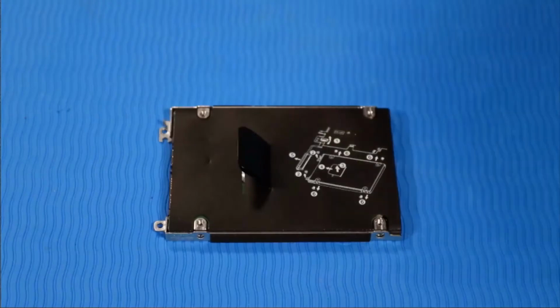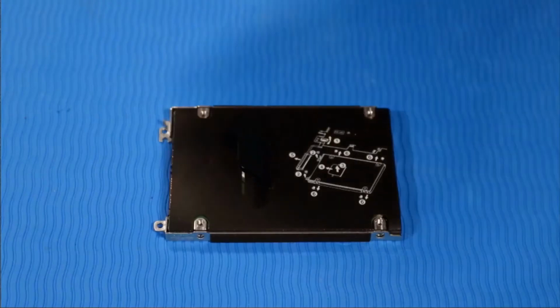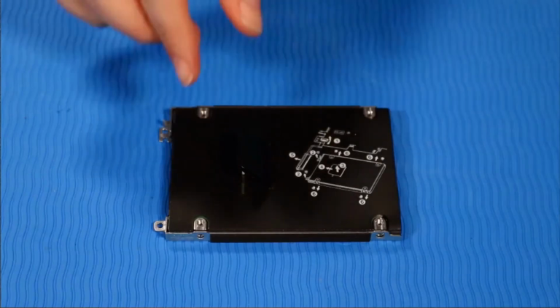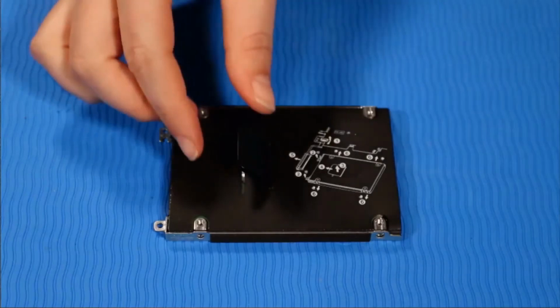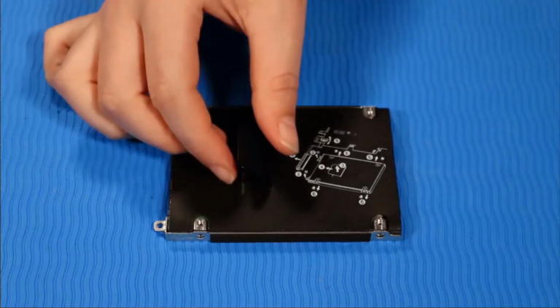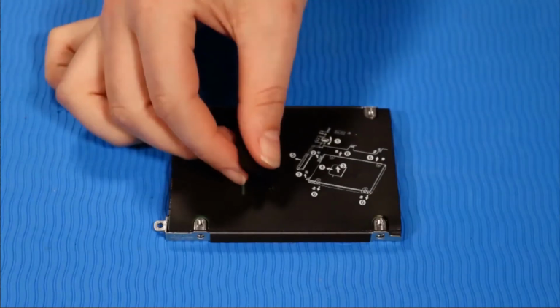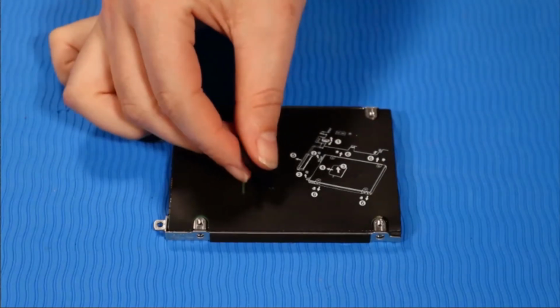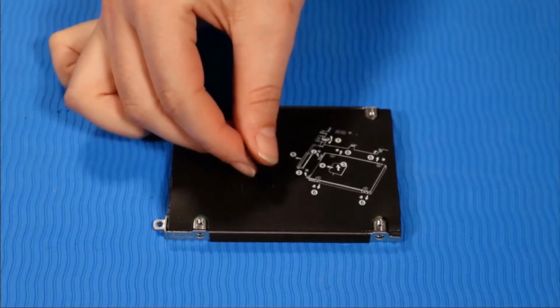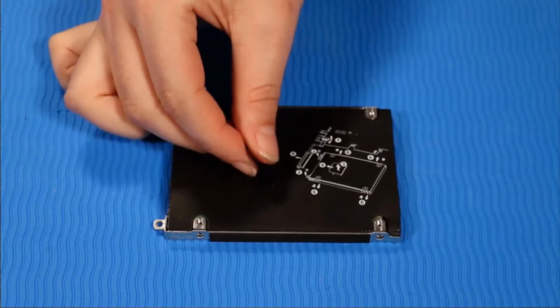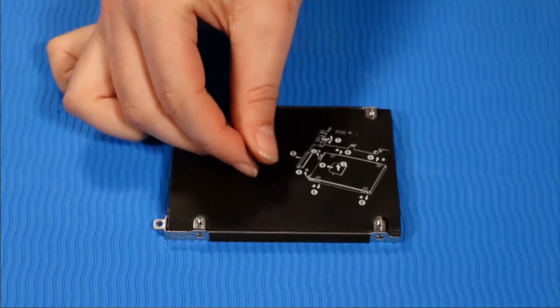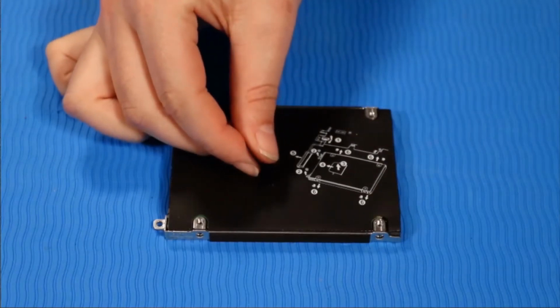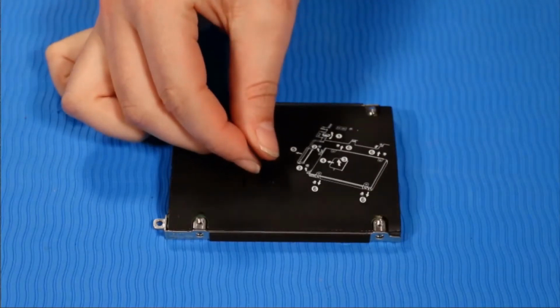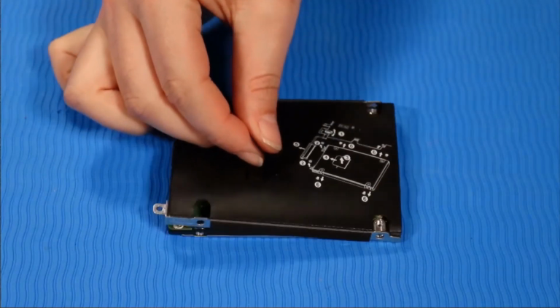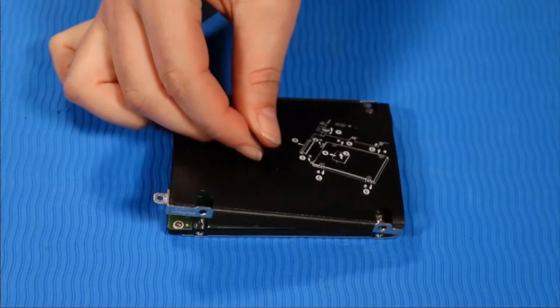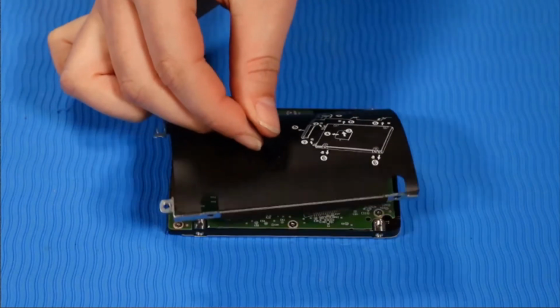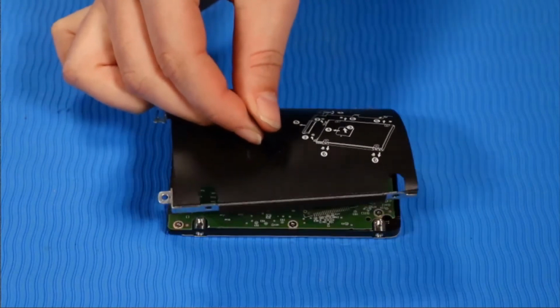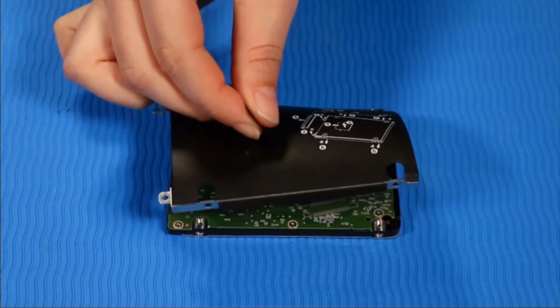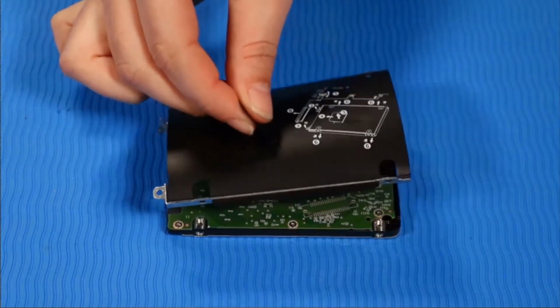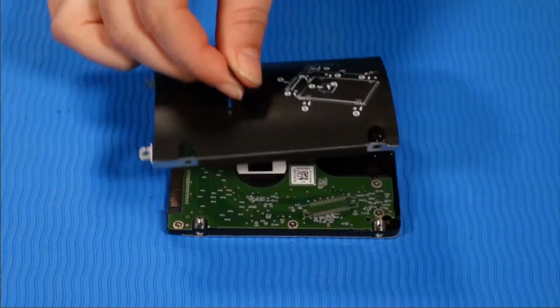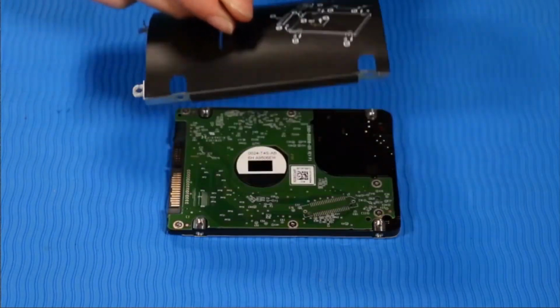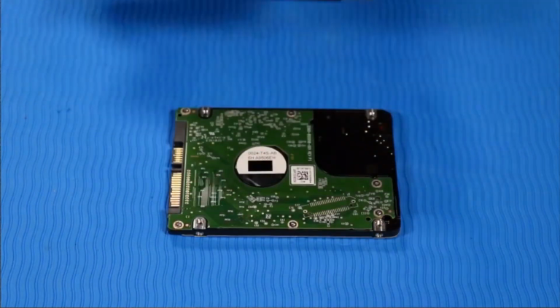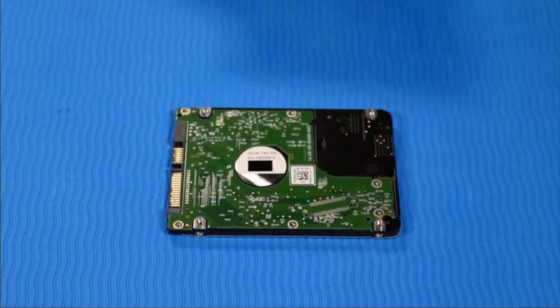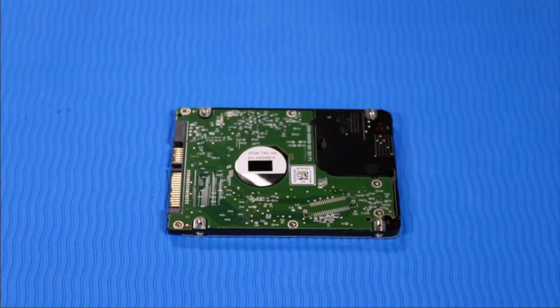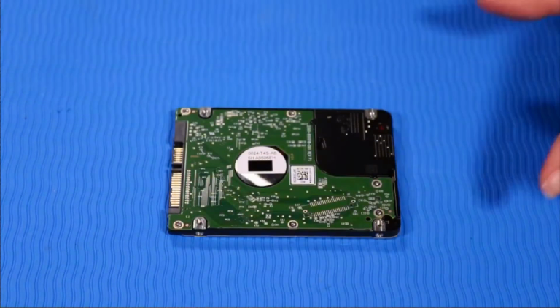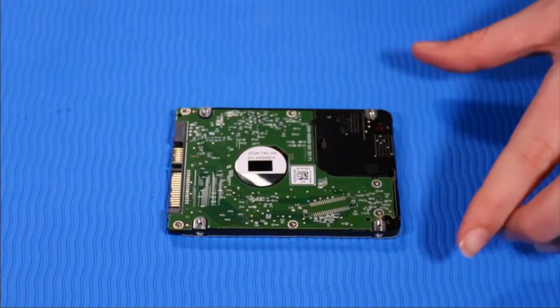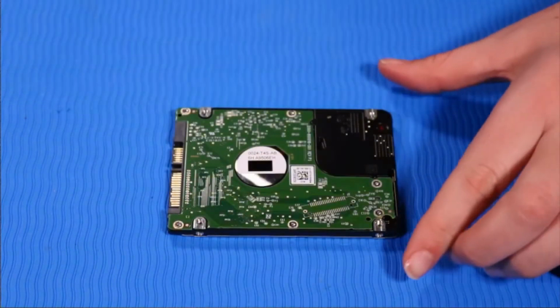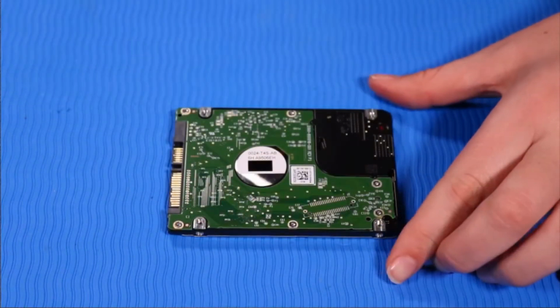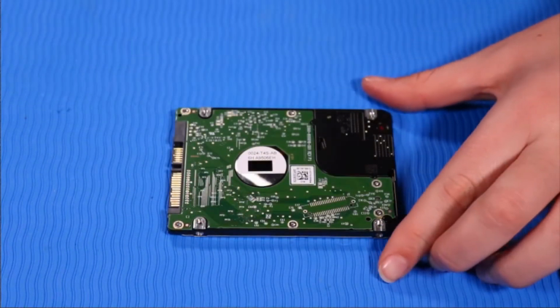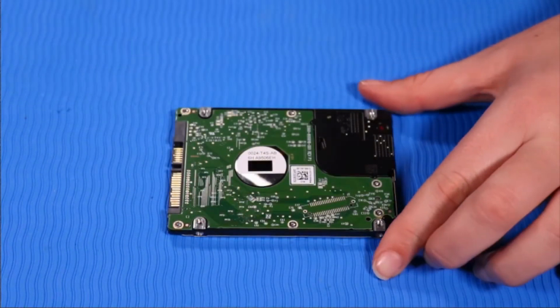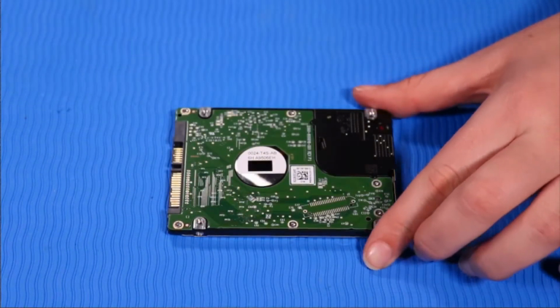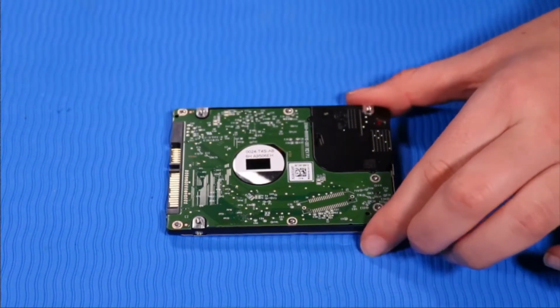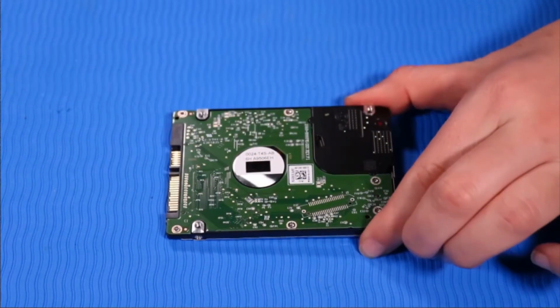Remove the hard disk drive assembly. Remove the hard disk drive.